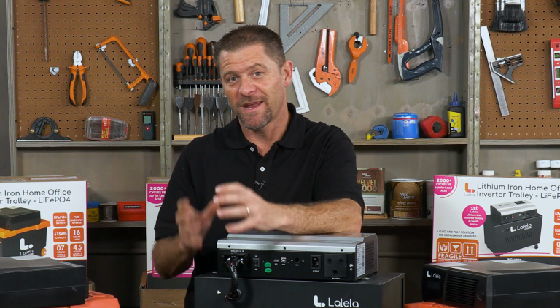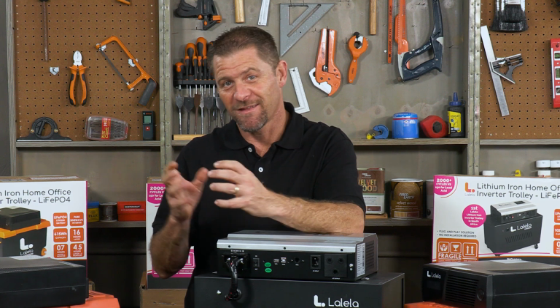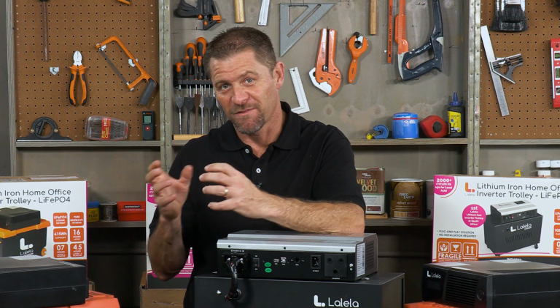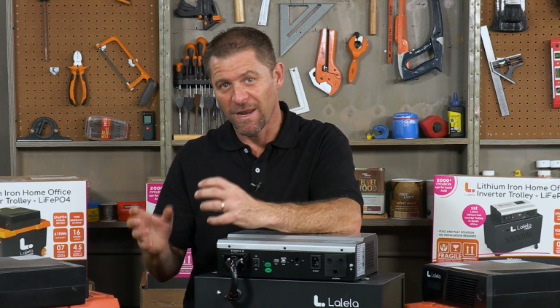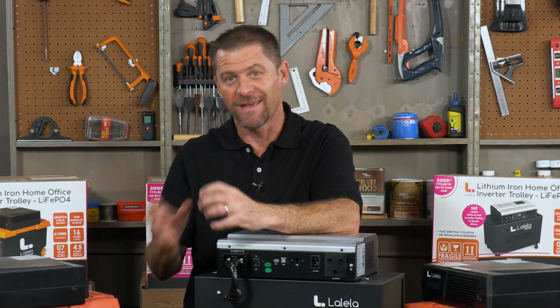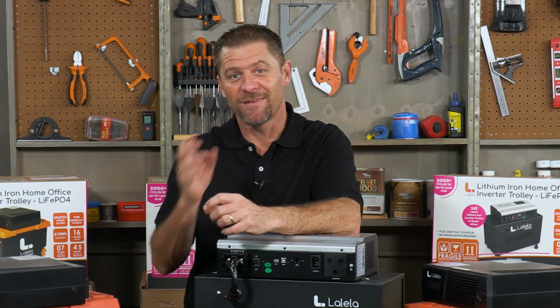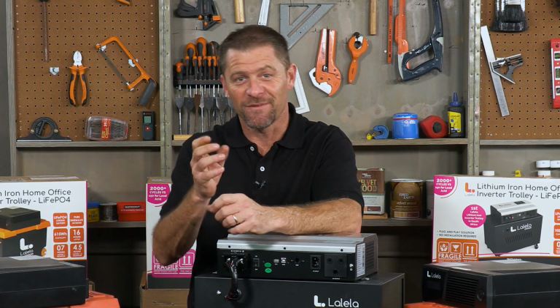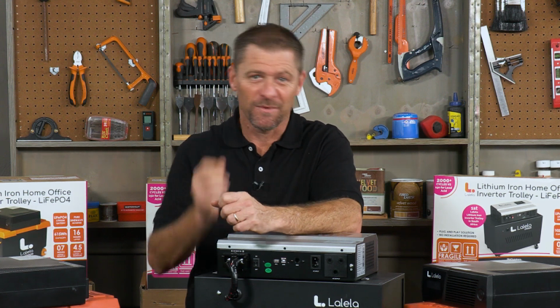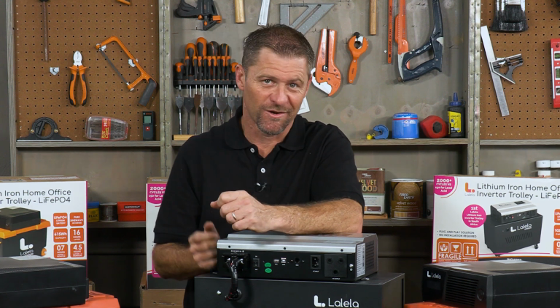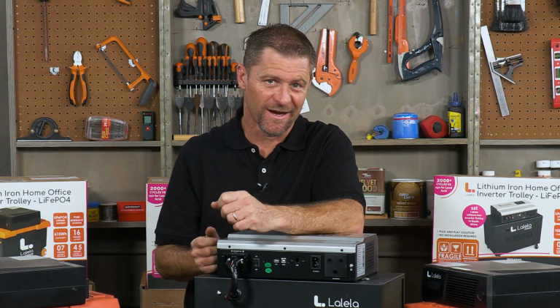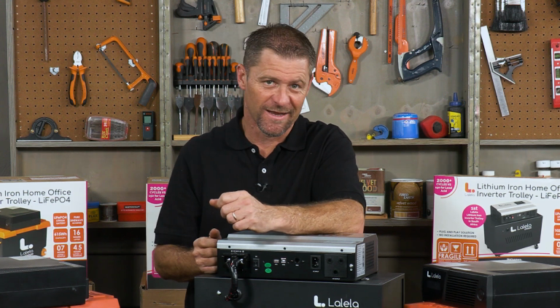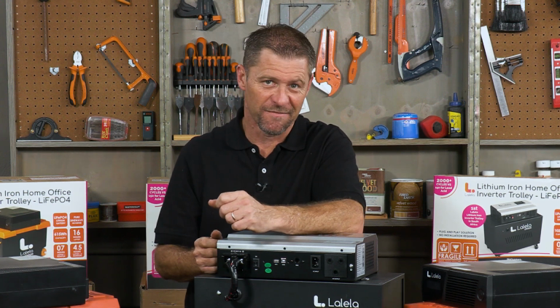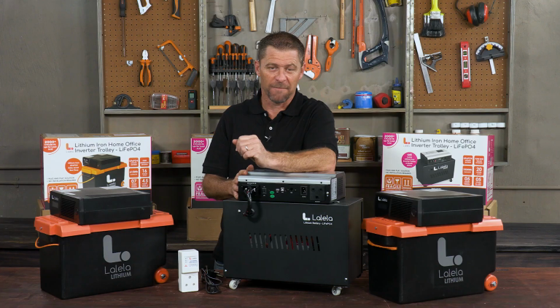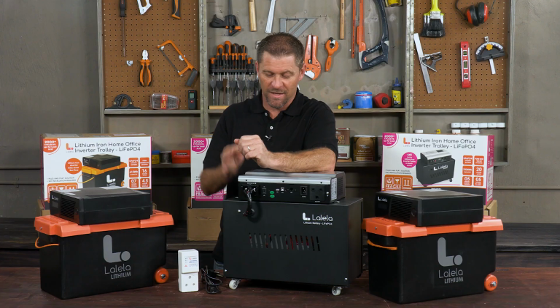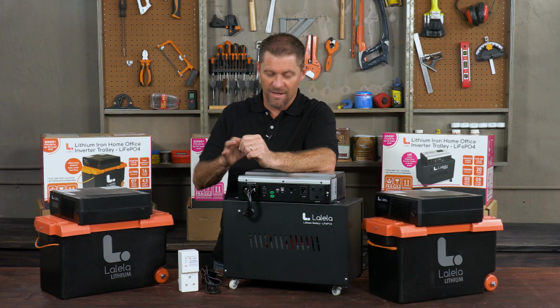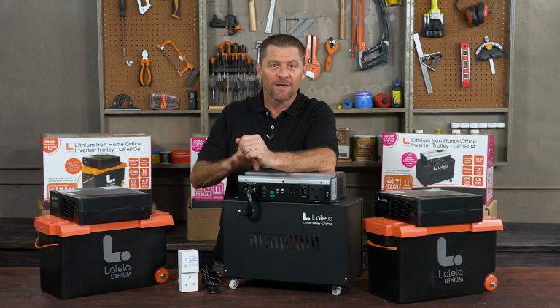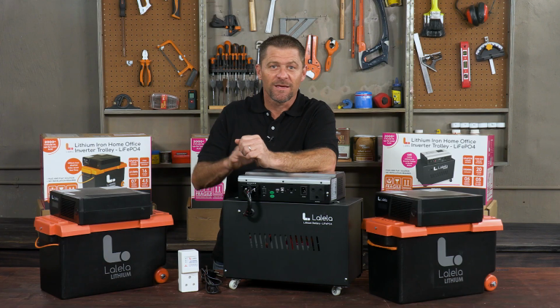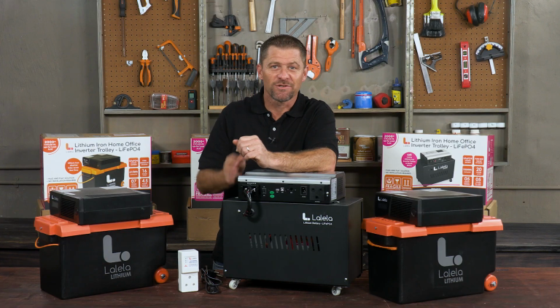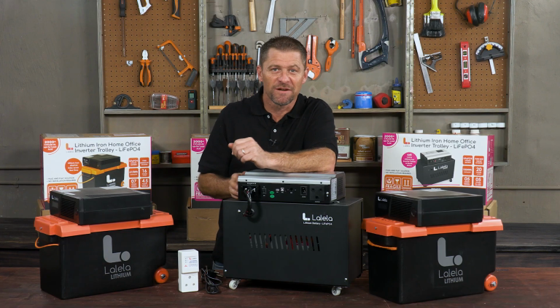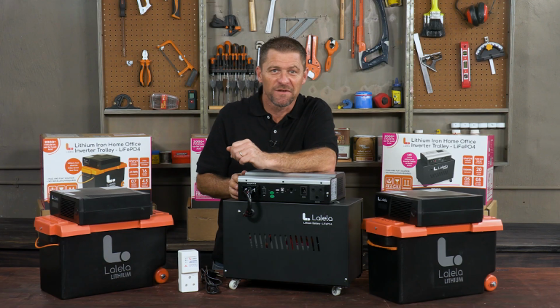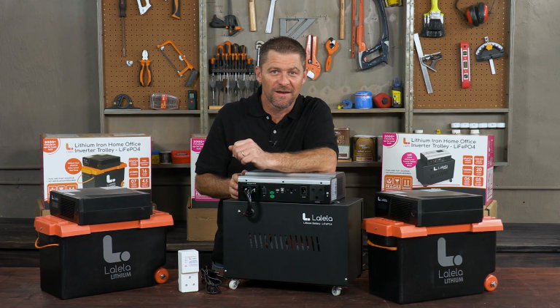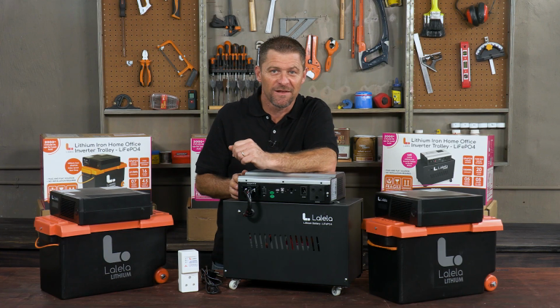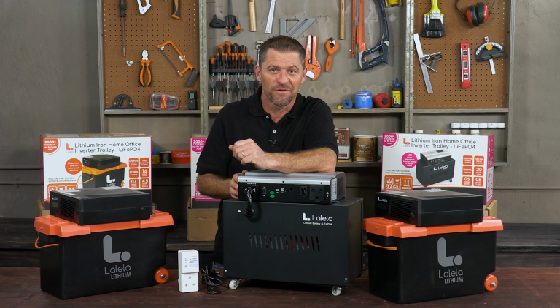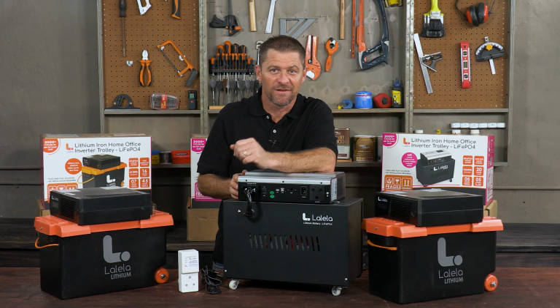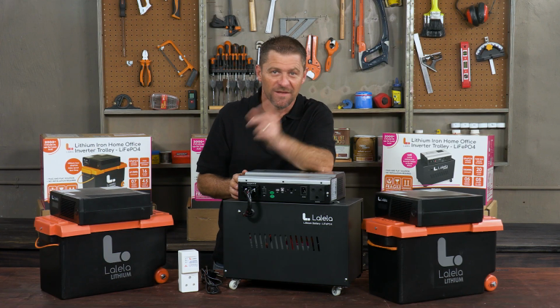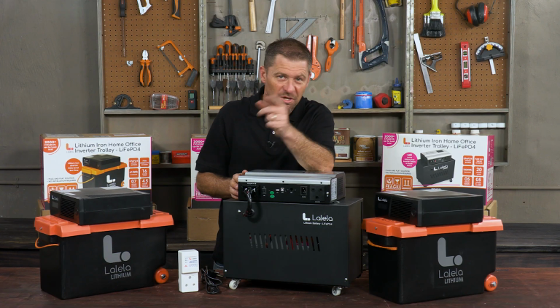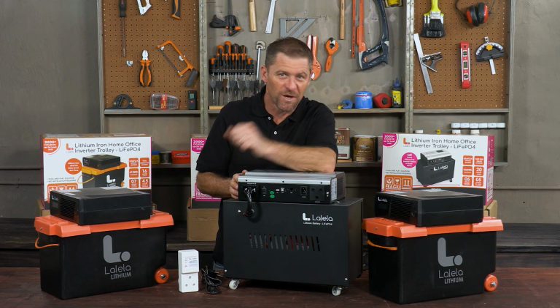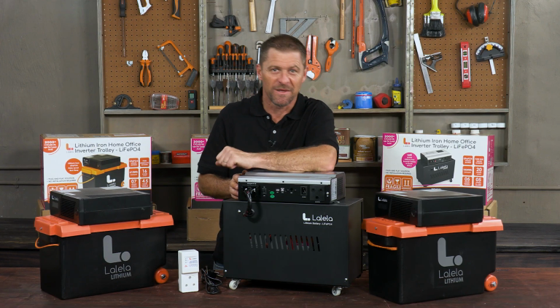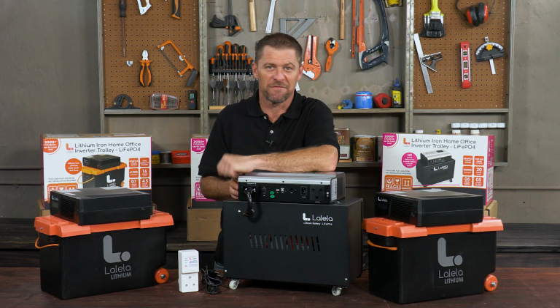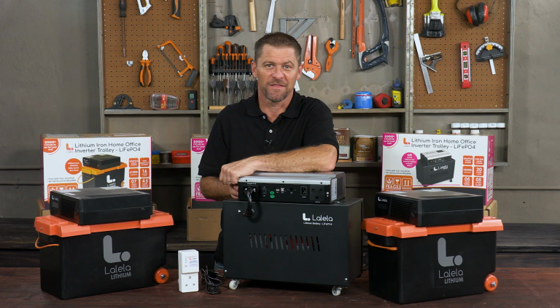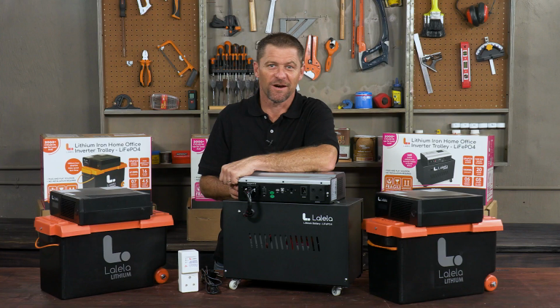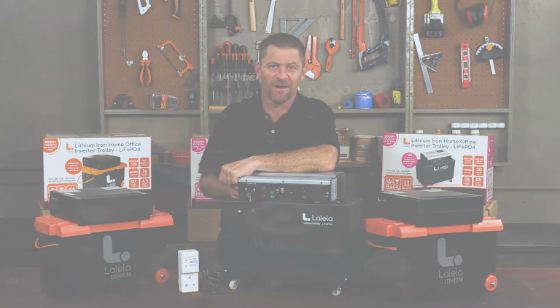Unfortunately these inverters cannot power your geyser, stove, oven, pool pump and so forth — the available power that it can supply is simply not high enough. Get yourself a Lalela inverter — you won't be left in the dark.